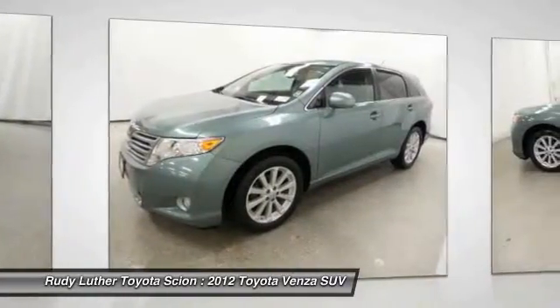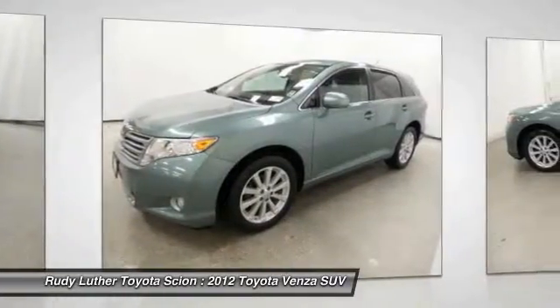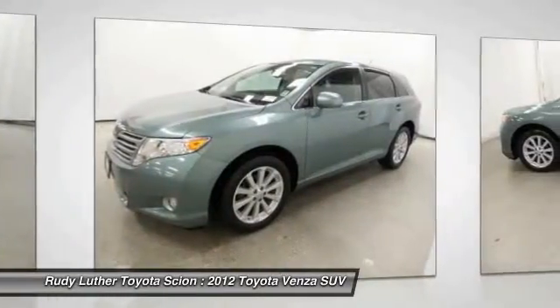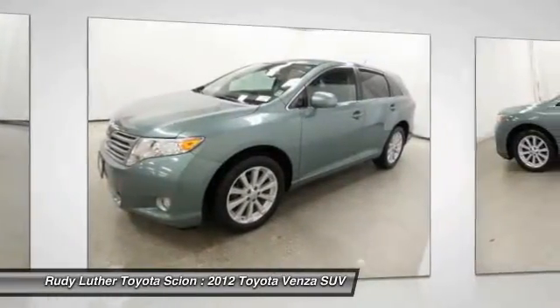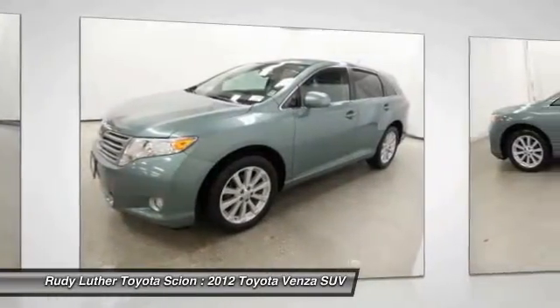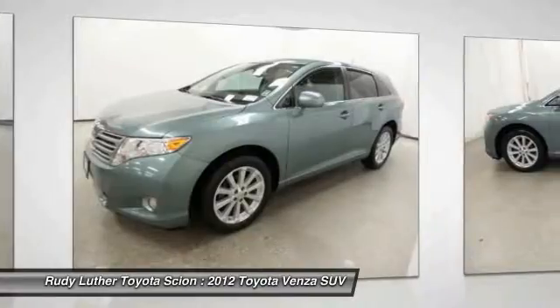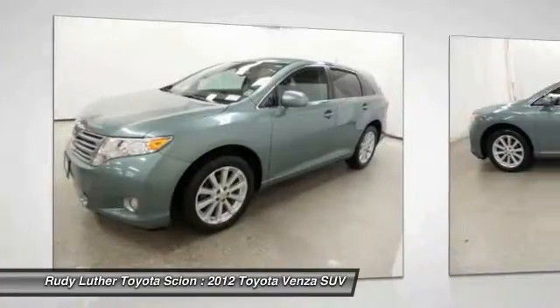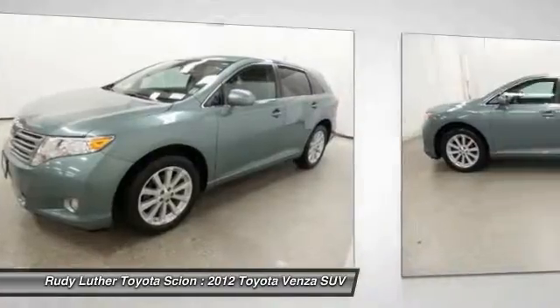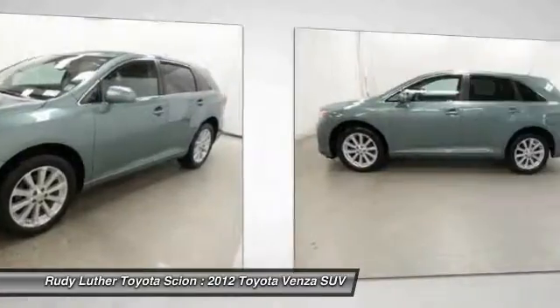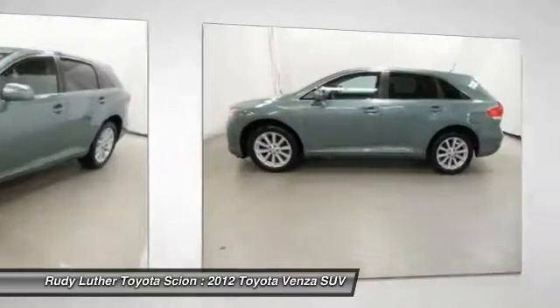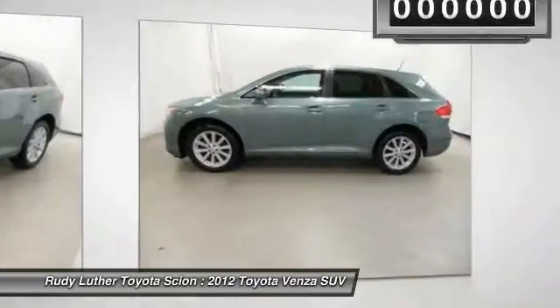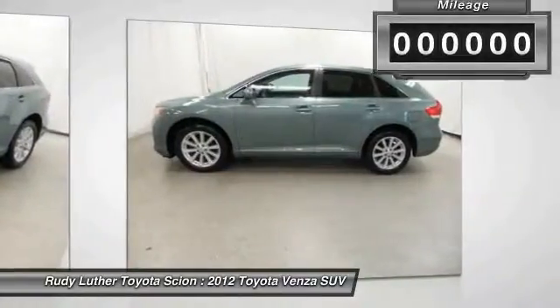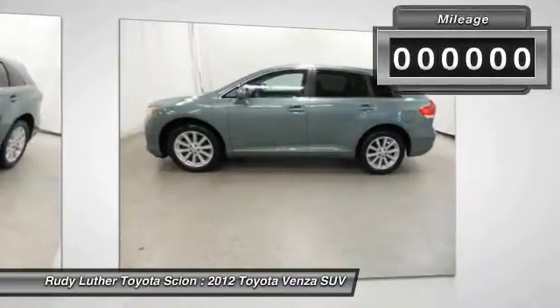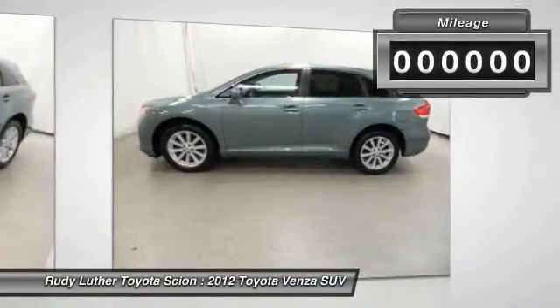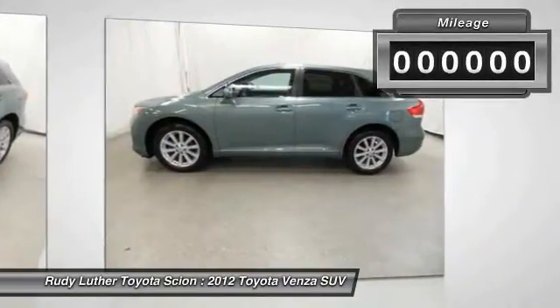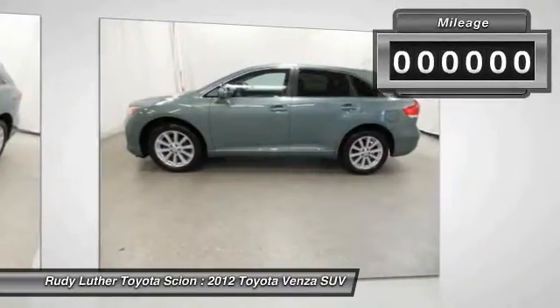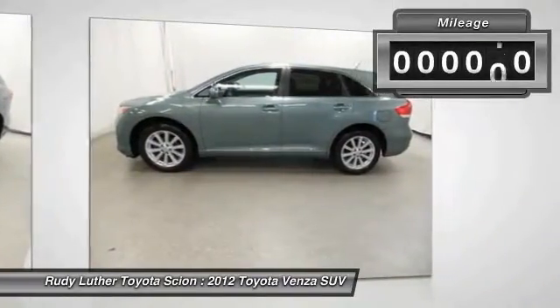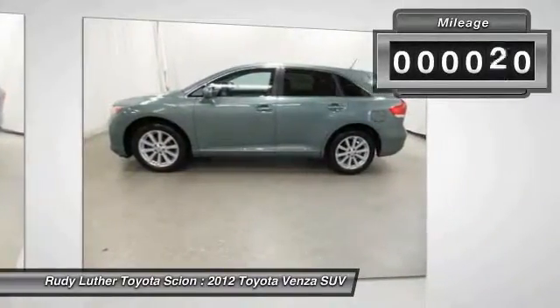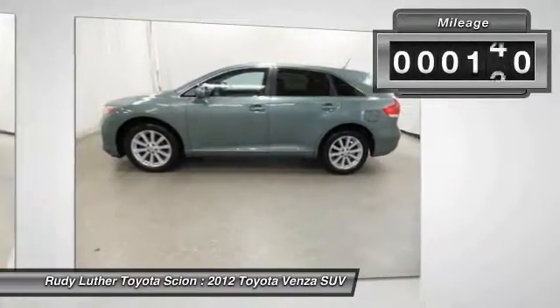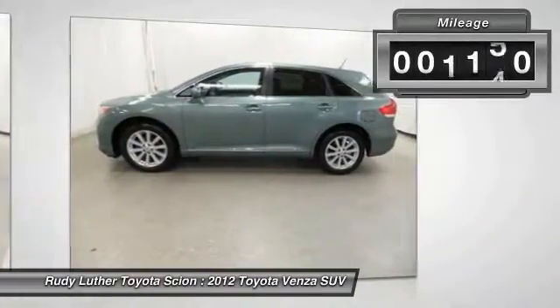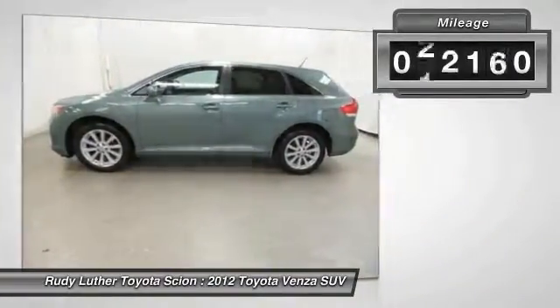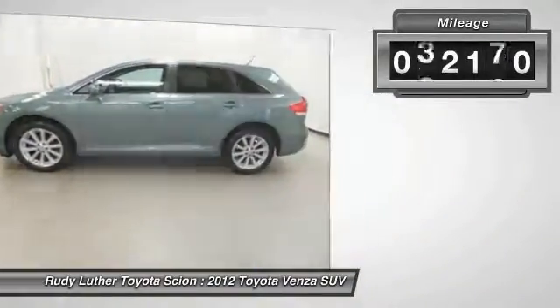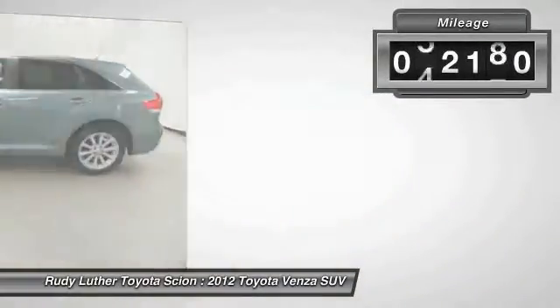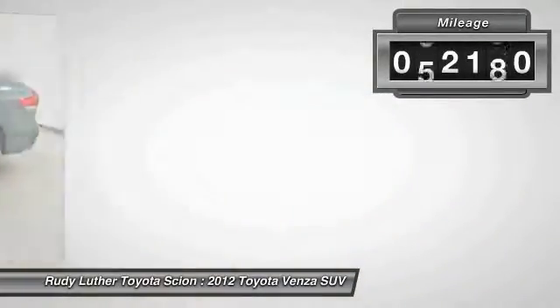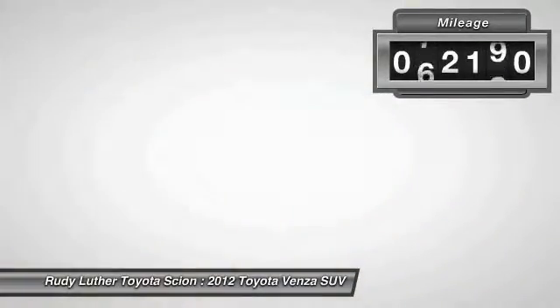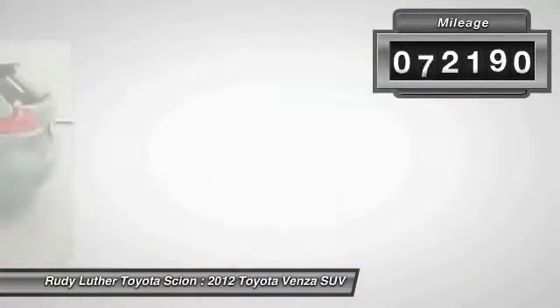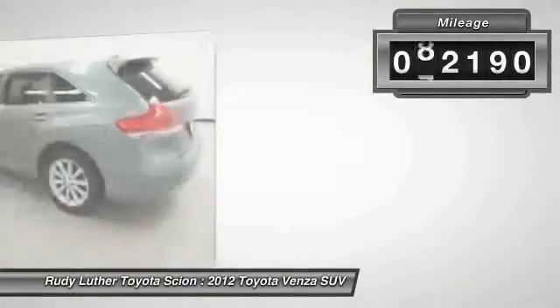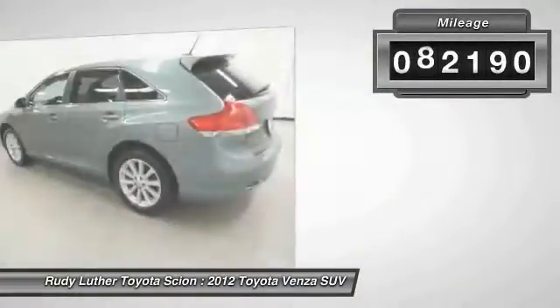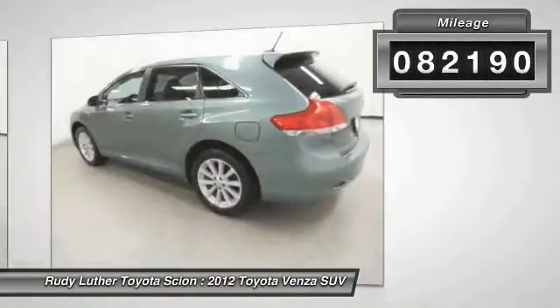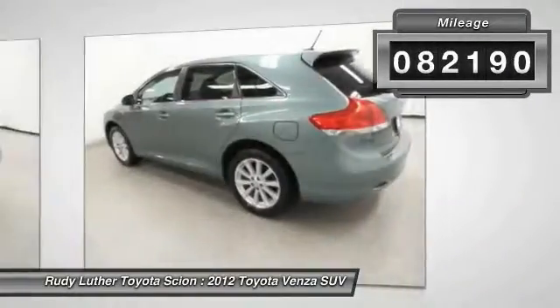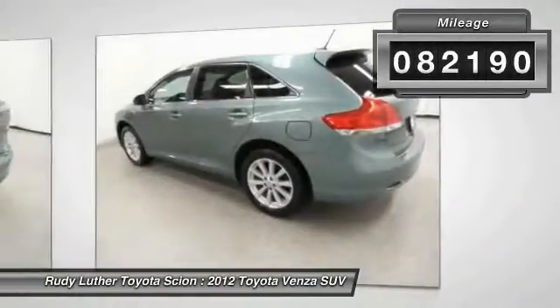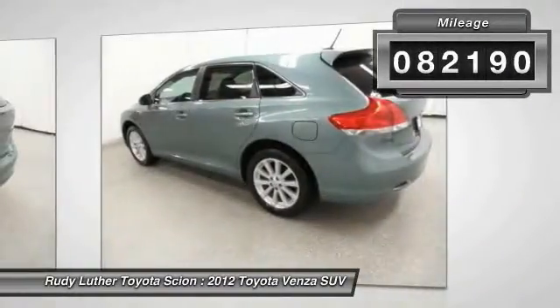You're more than one thing, so is Venza. This vehicle has less than 85,000 miles.